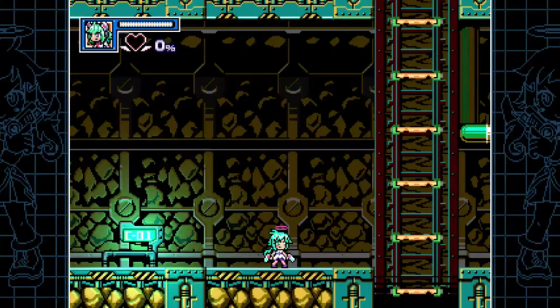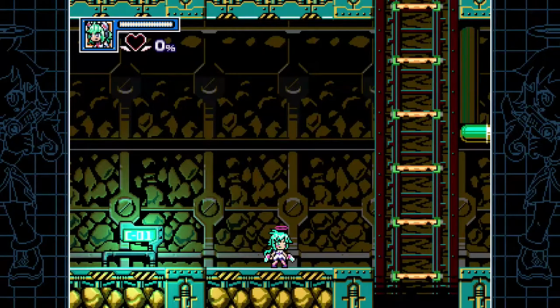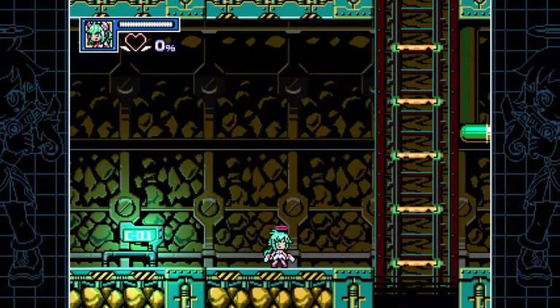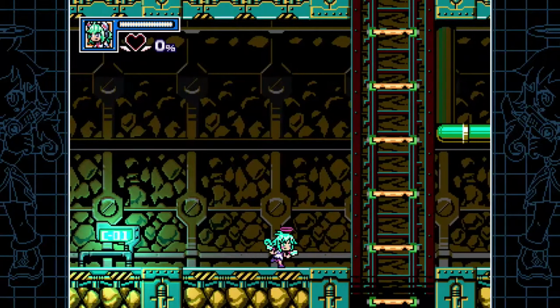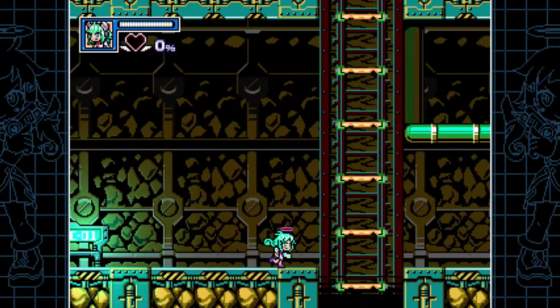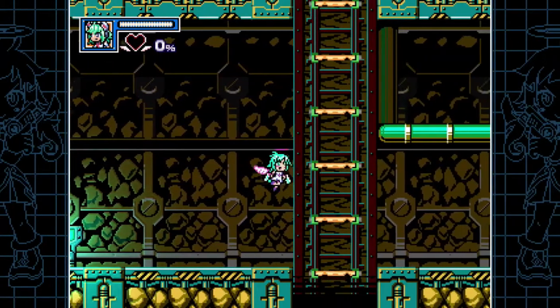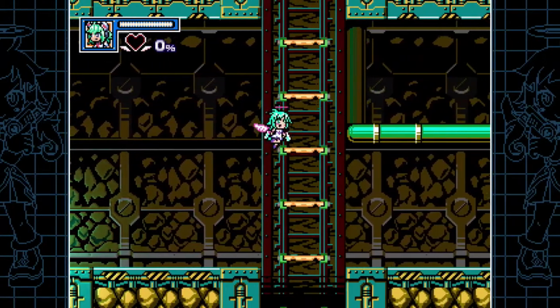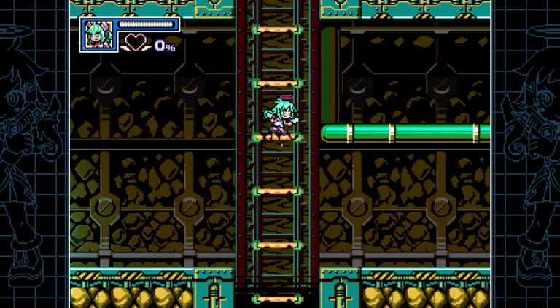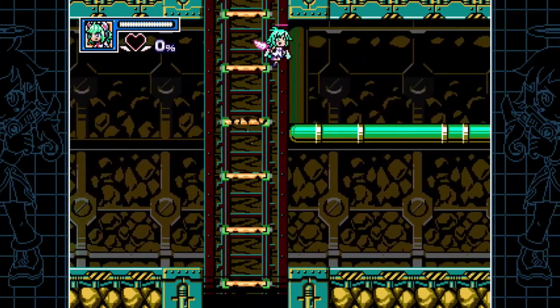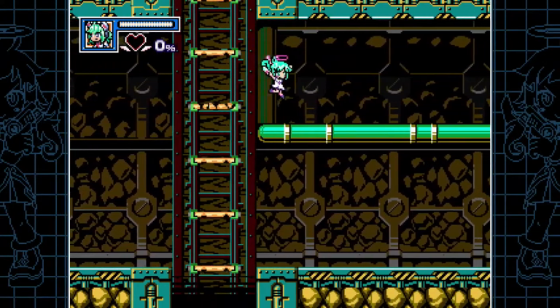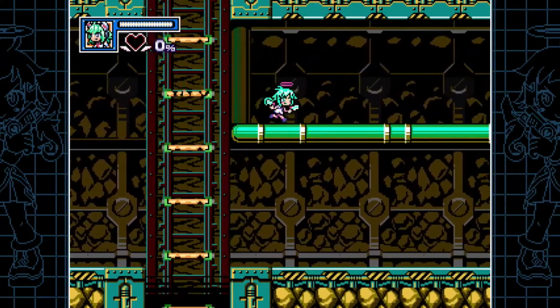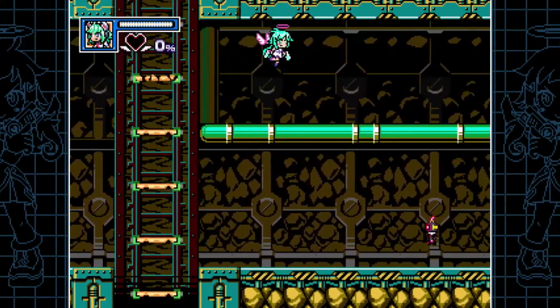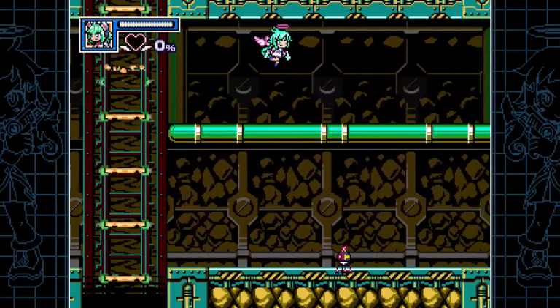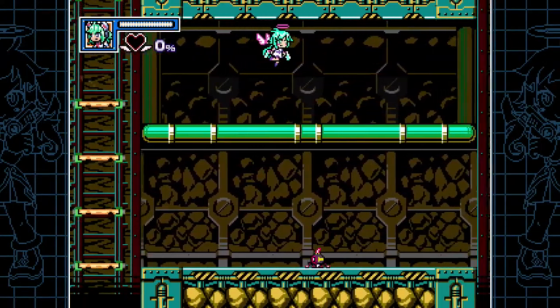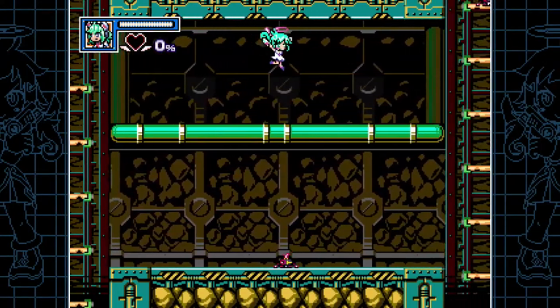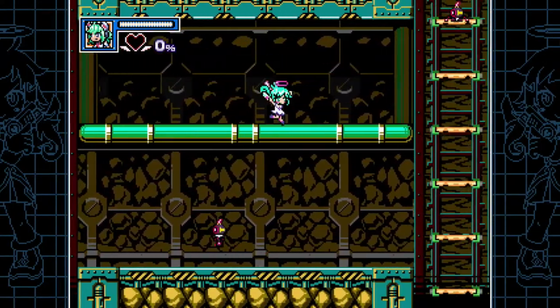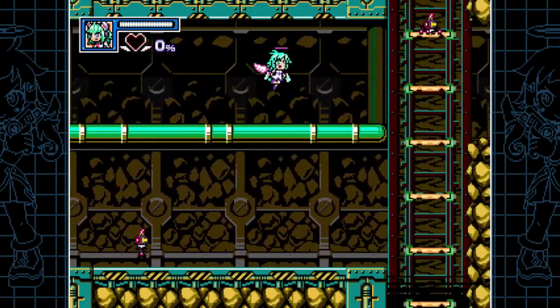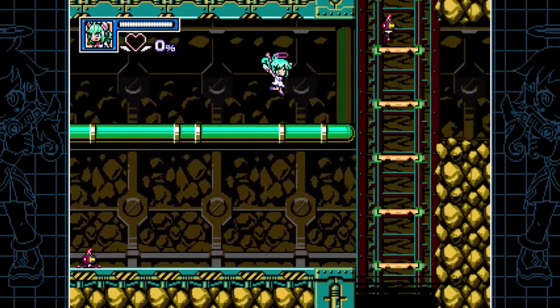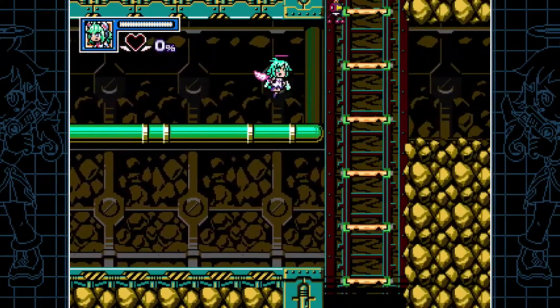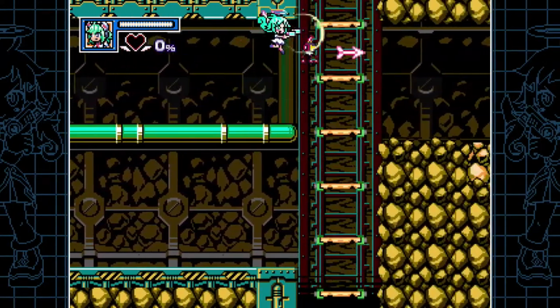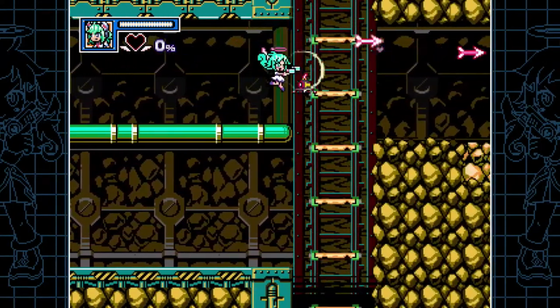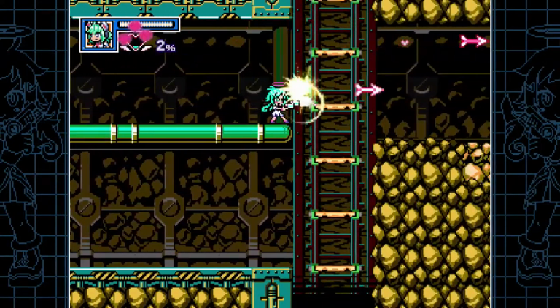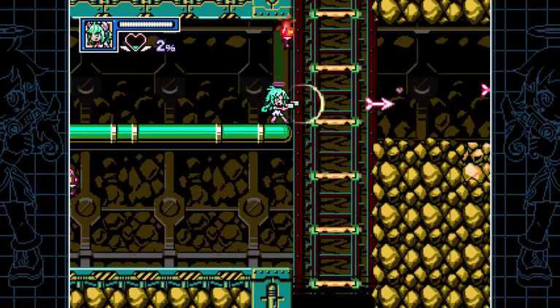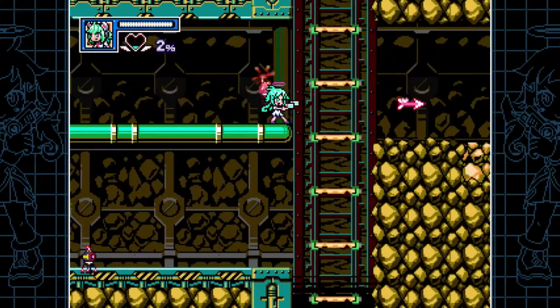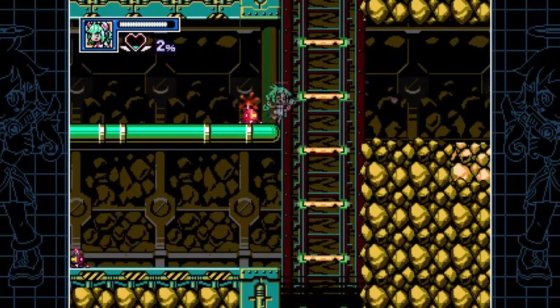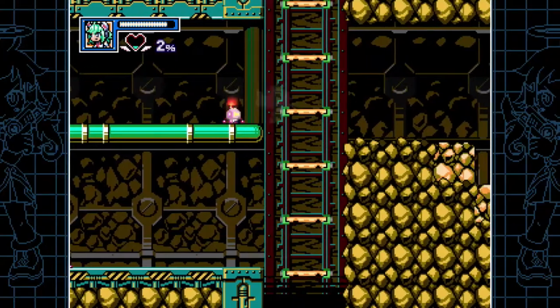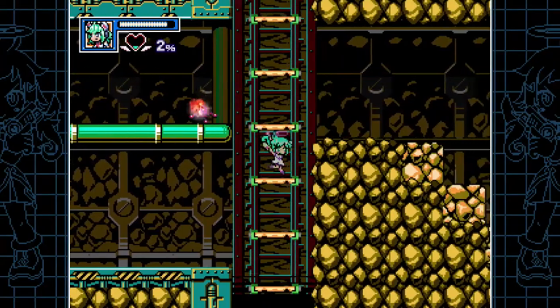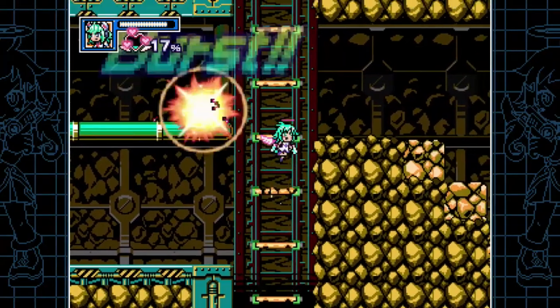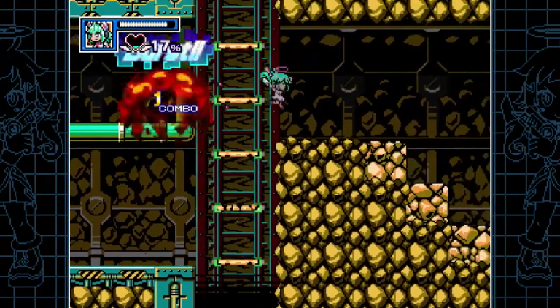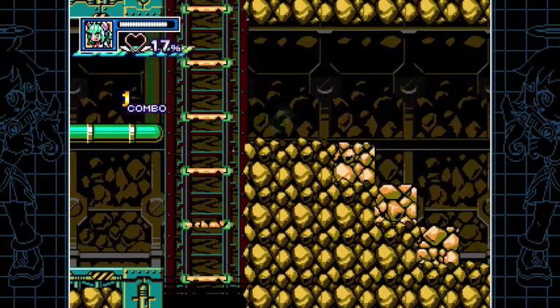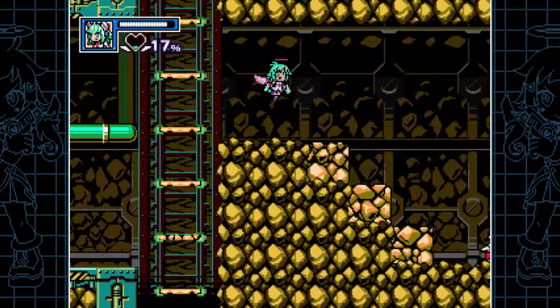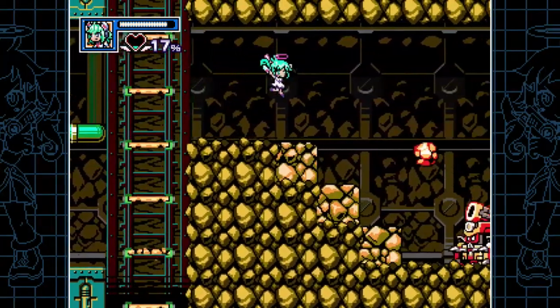This is the Mighty Gunvolt Burst DLC character, Ikoro, and she's kind of a more advanced character.